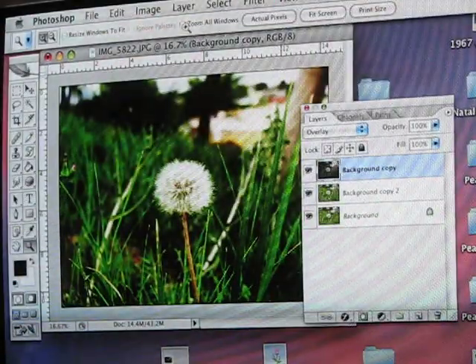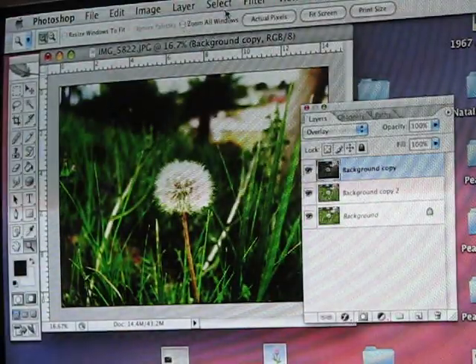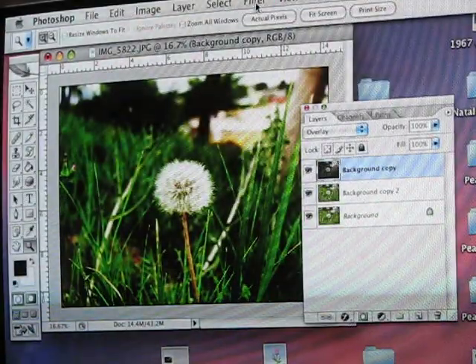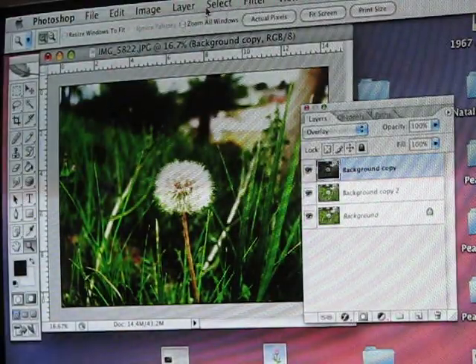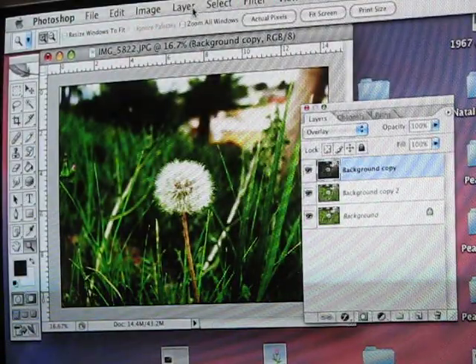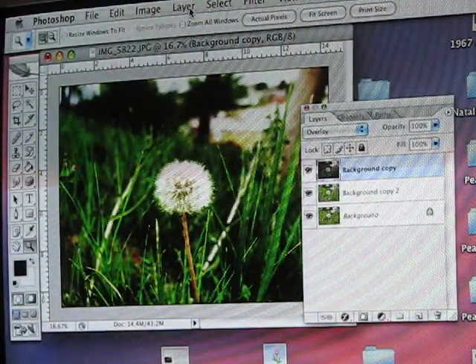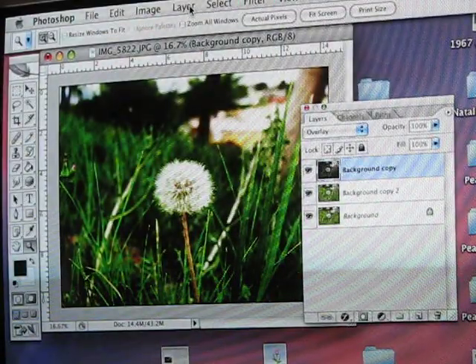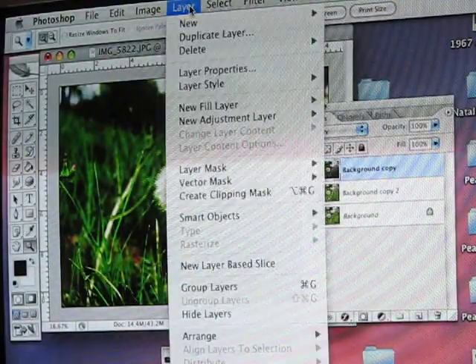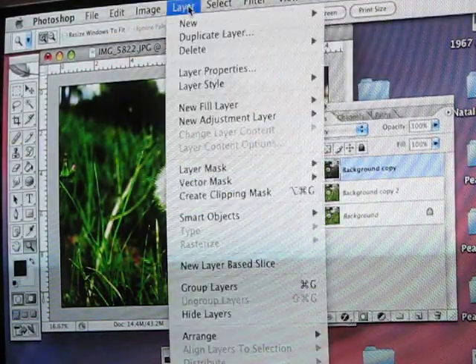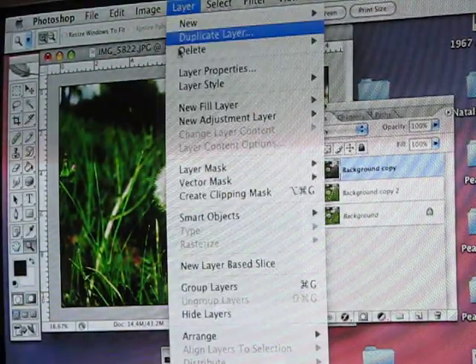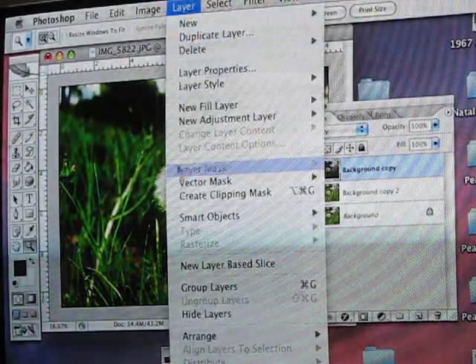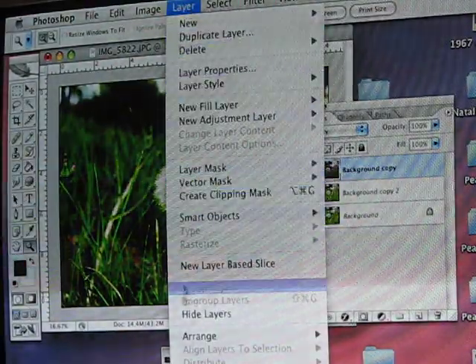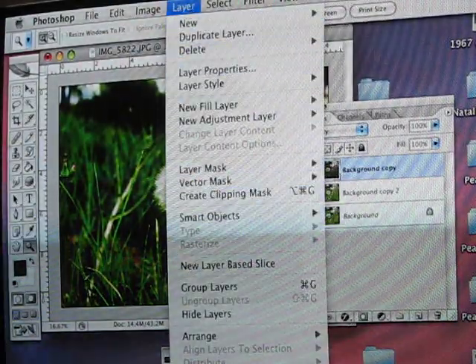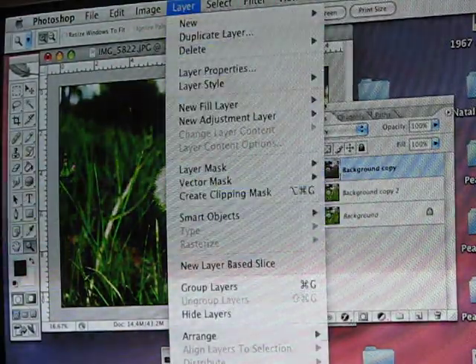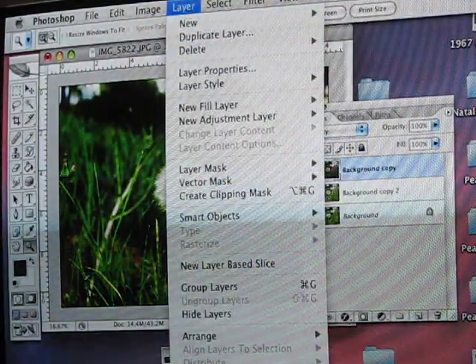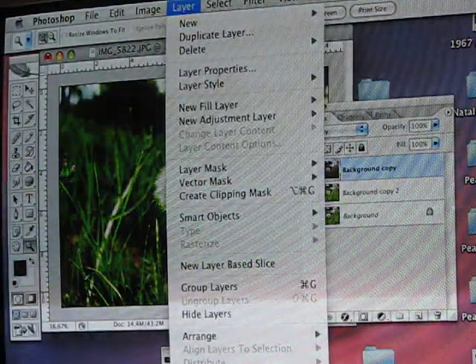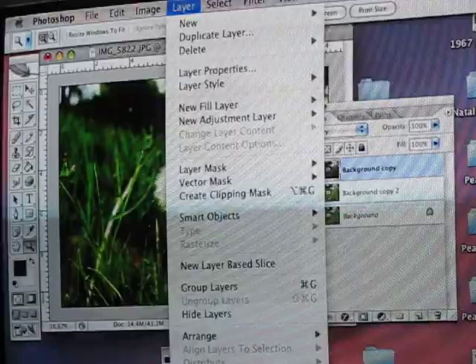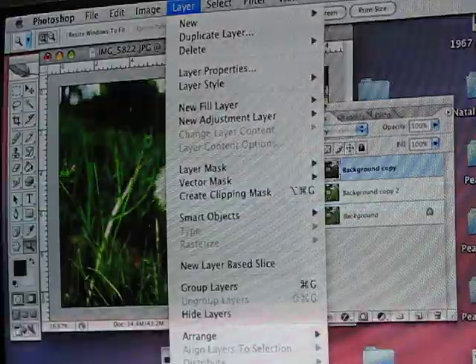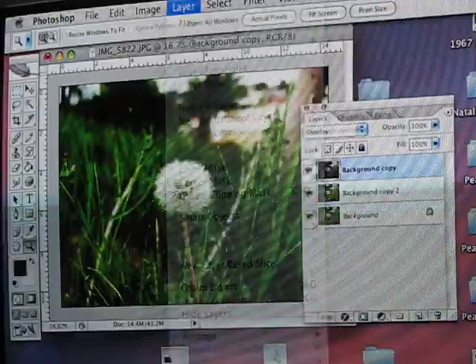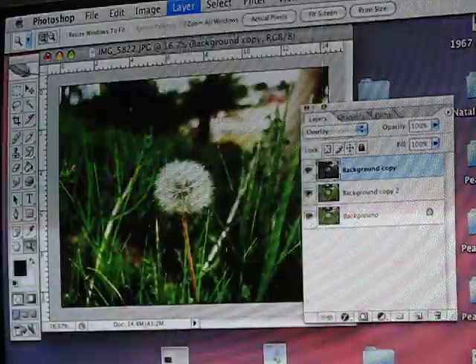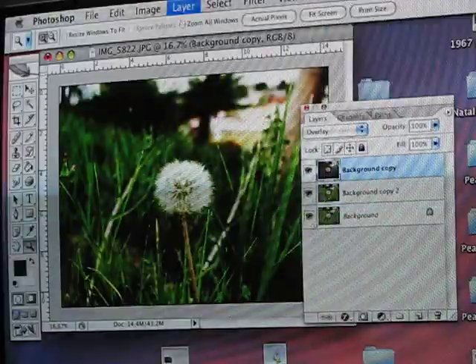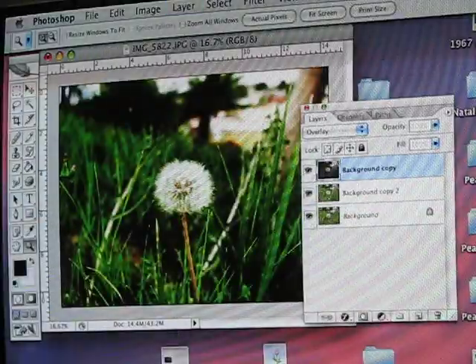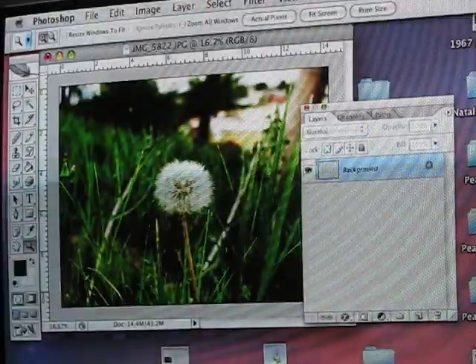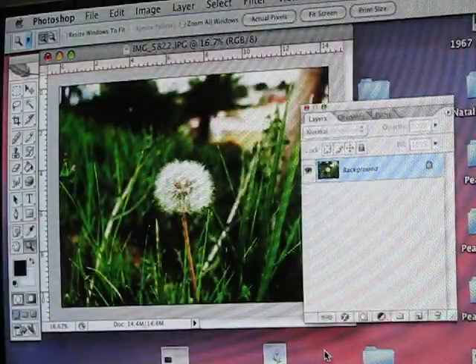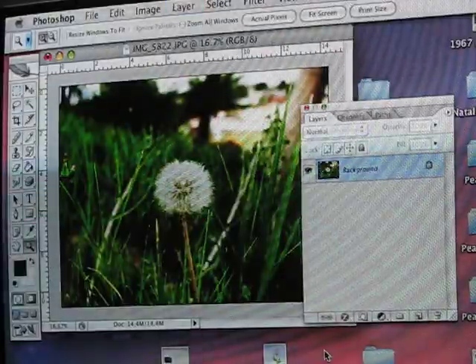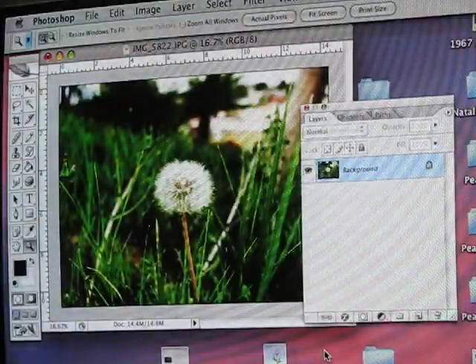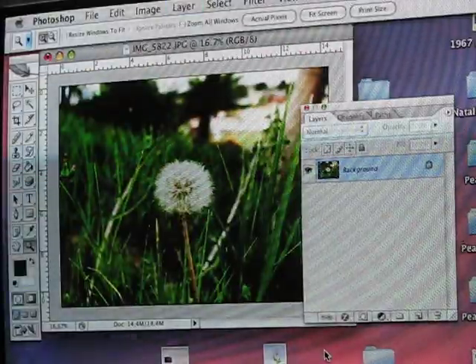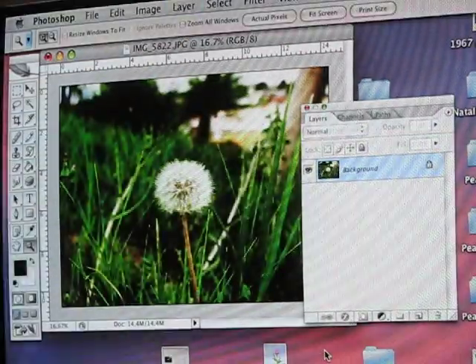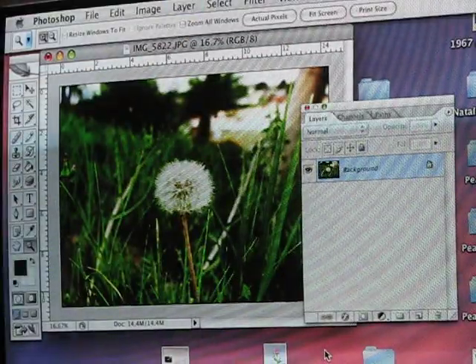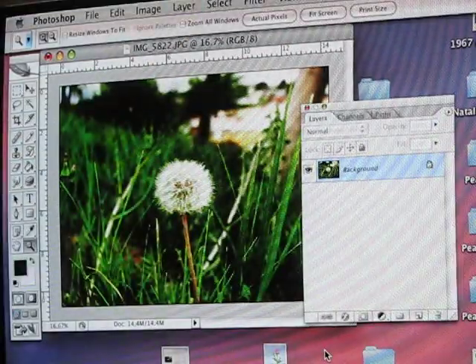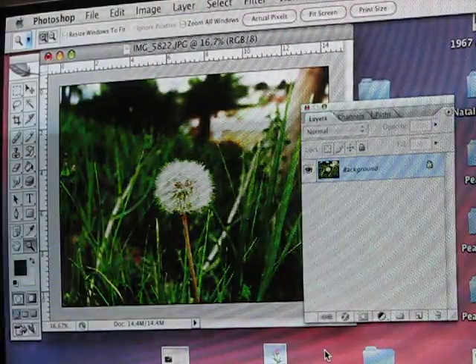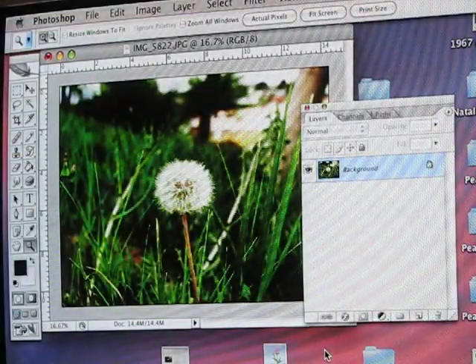Click OK. Now, under Layers, Flatten Image, and Save.